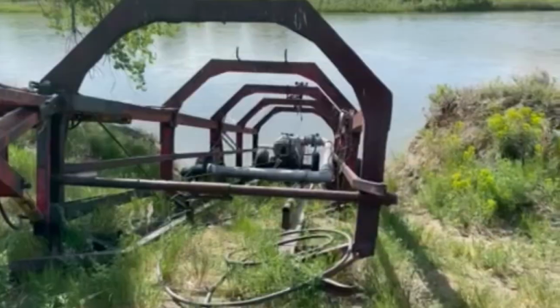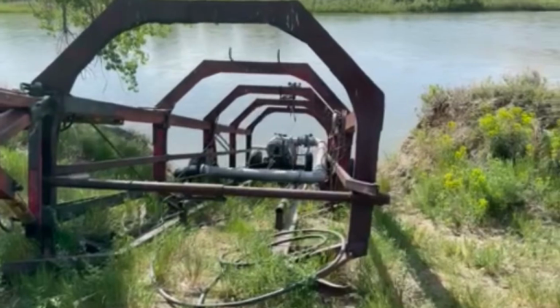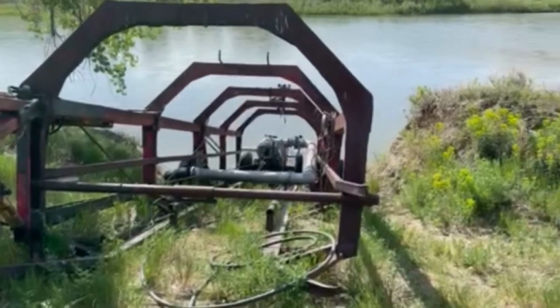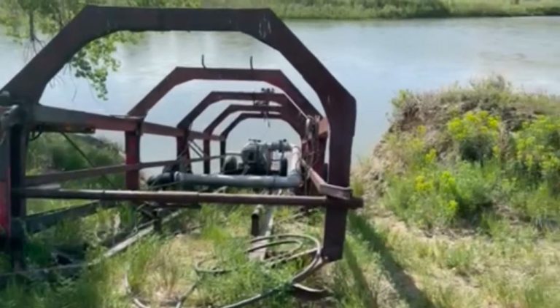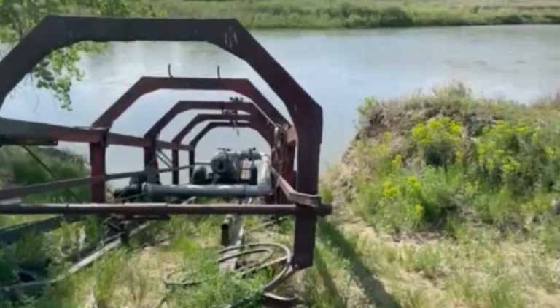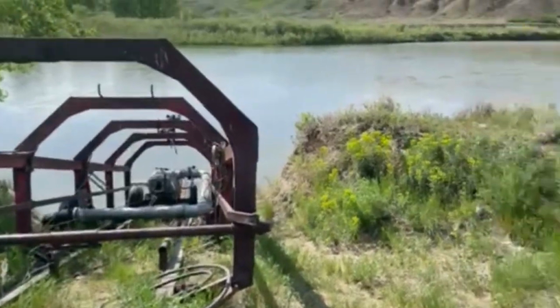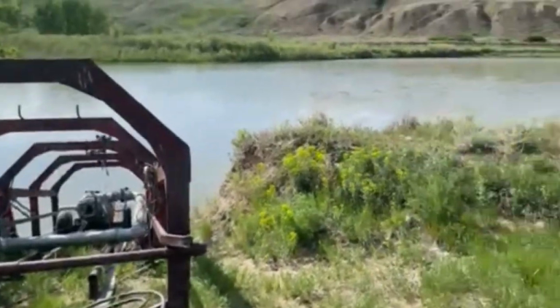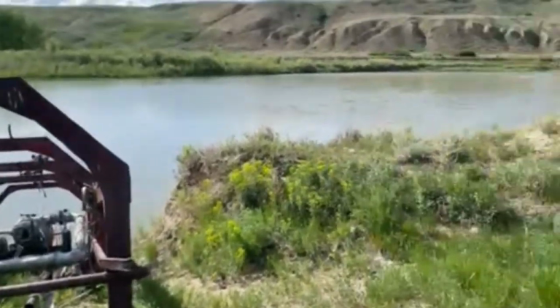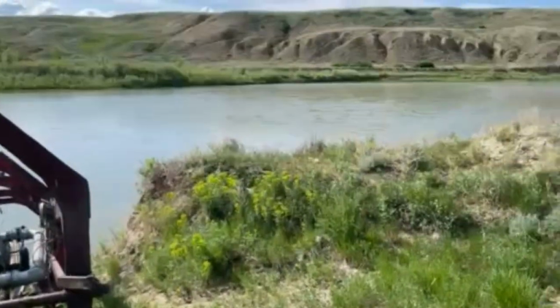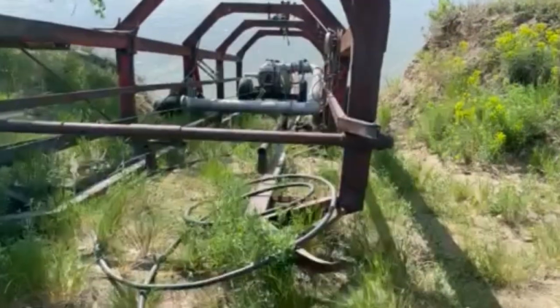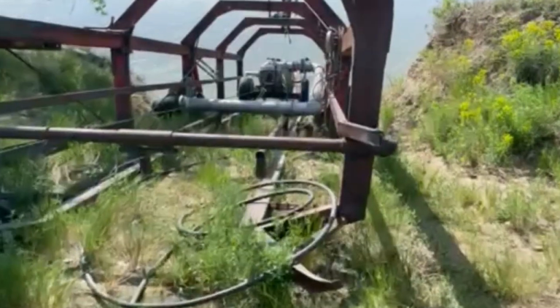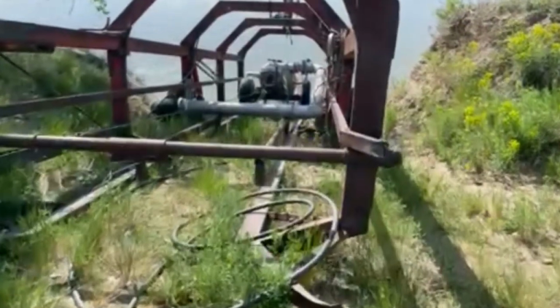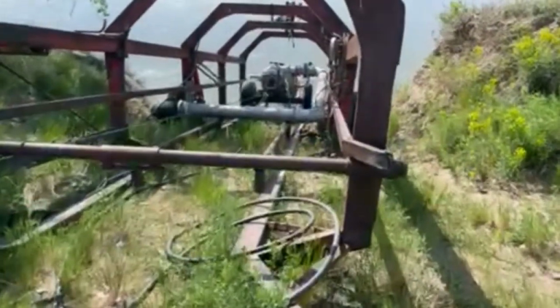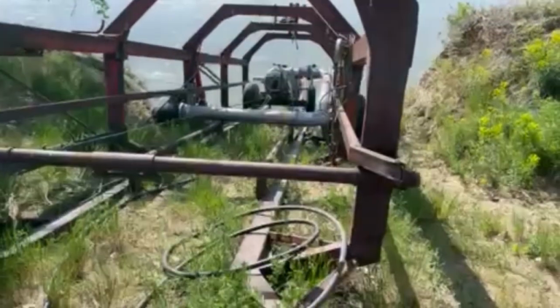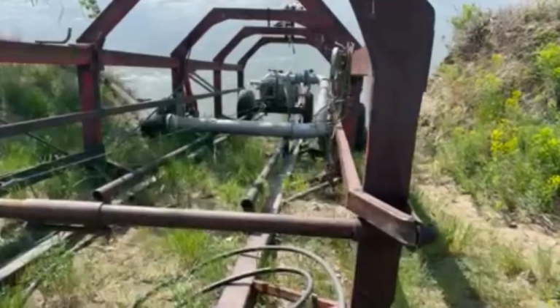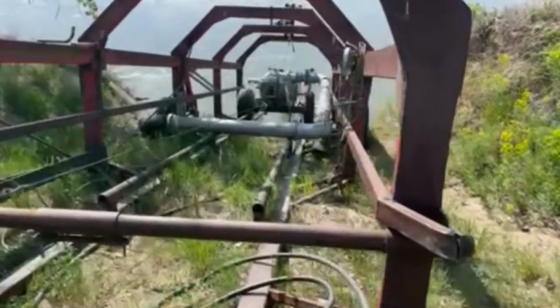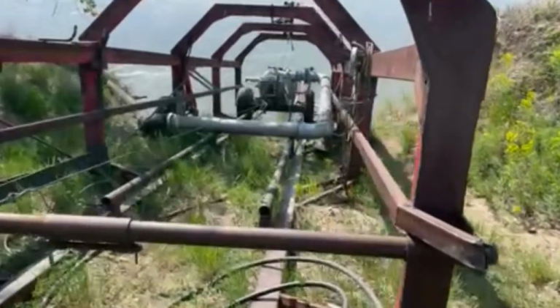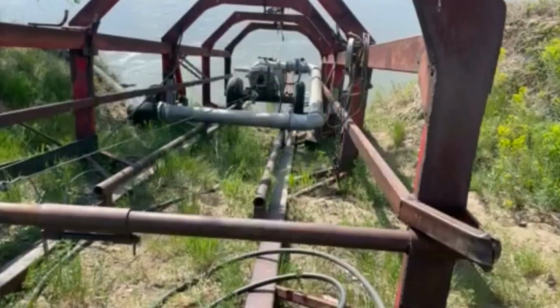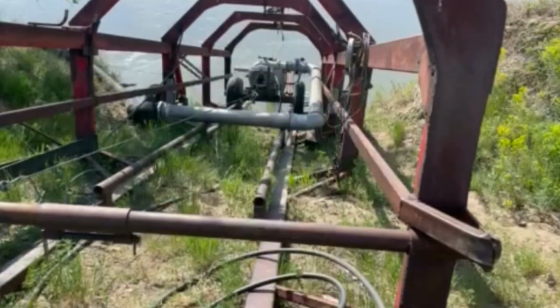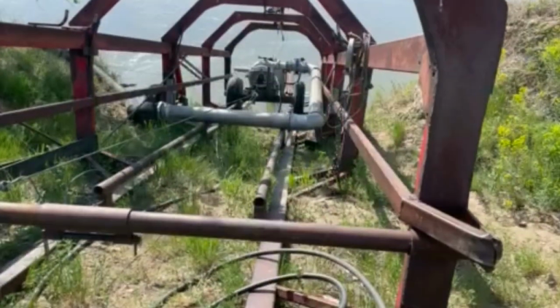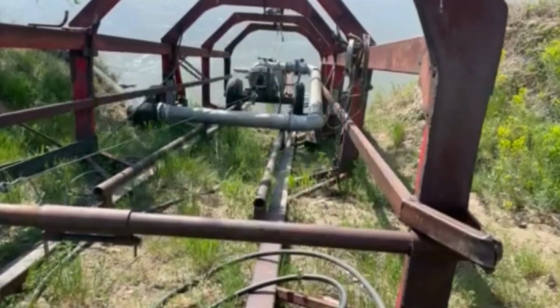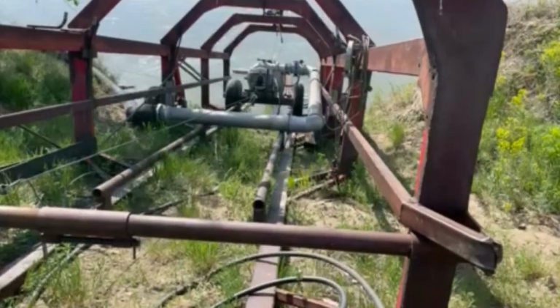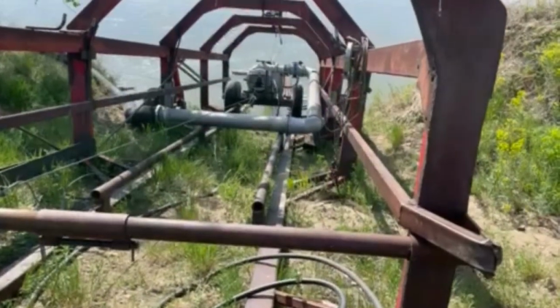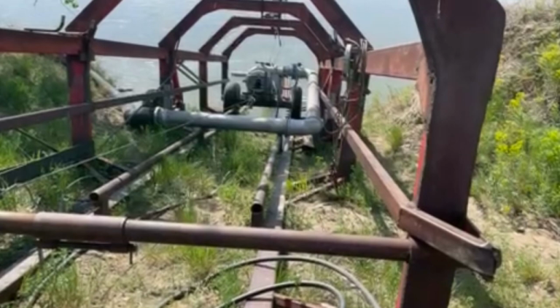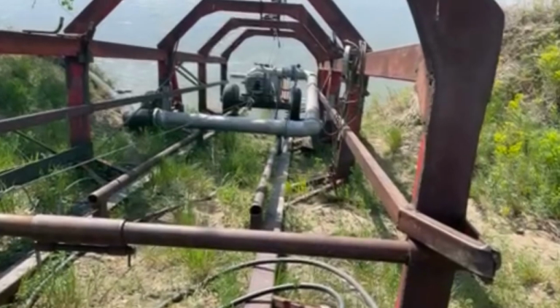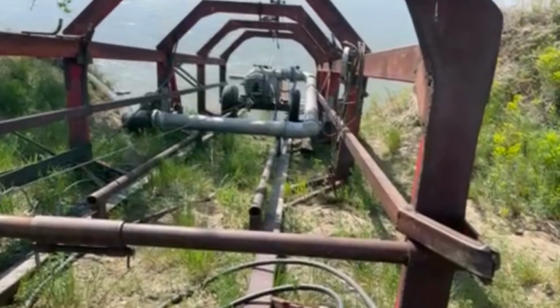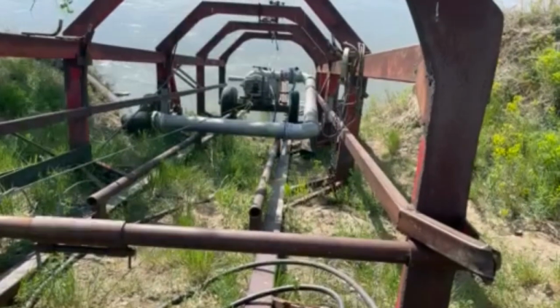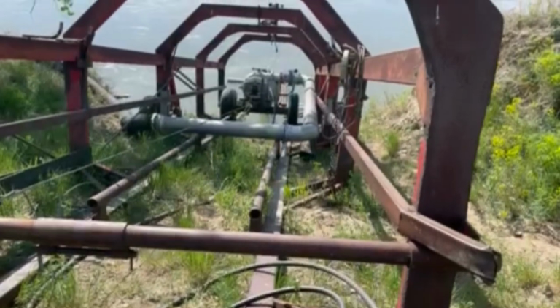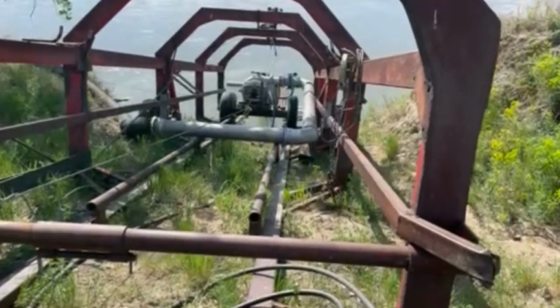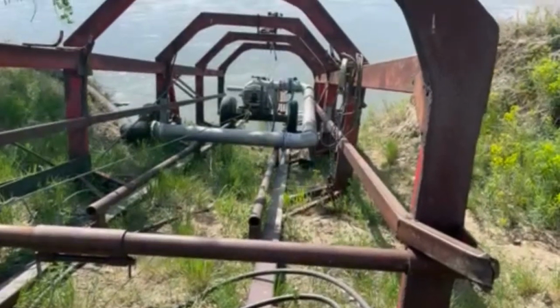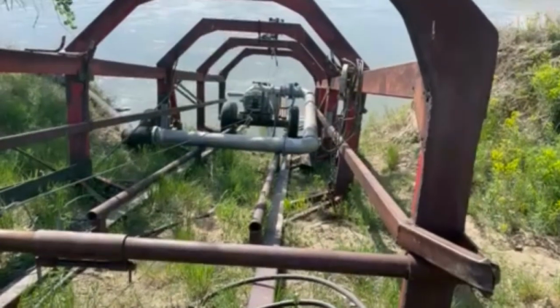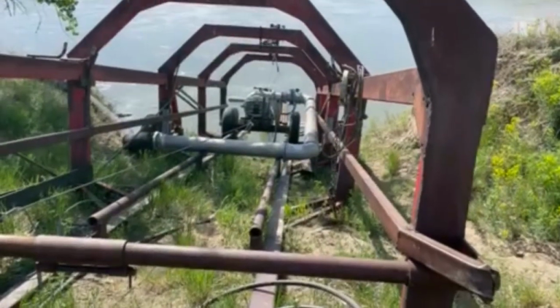The river's starting to come up. We're pumping out of the river for a circle of canola behind me. We'll go take a look at that.